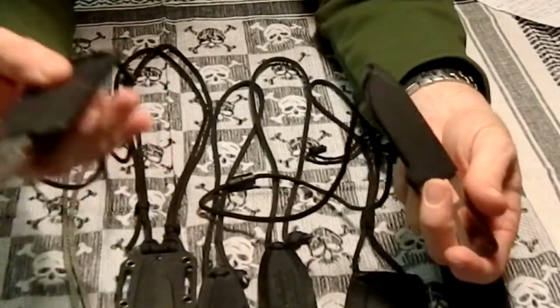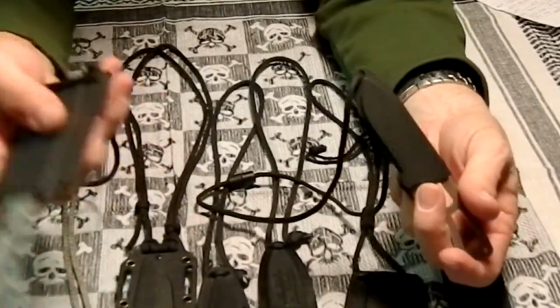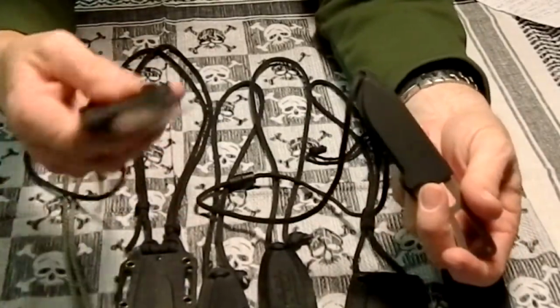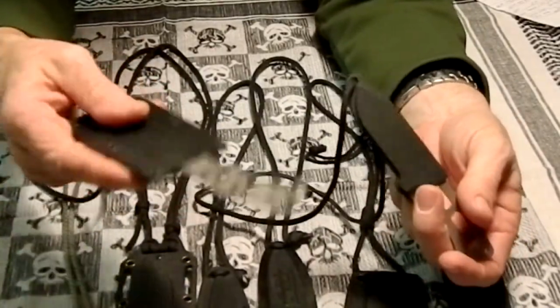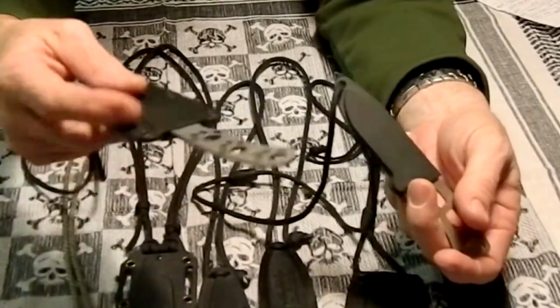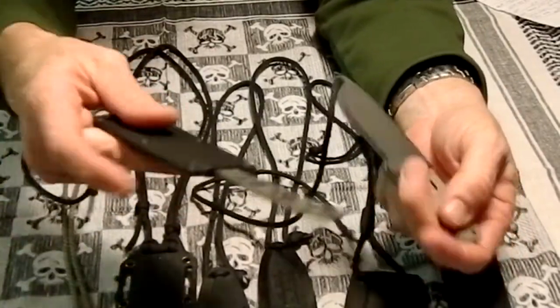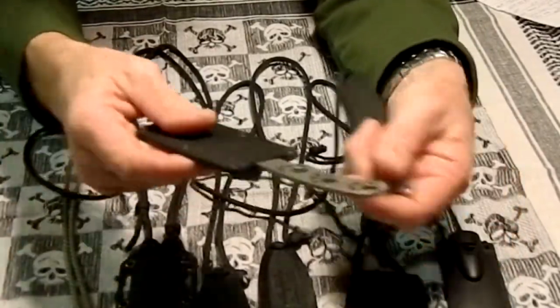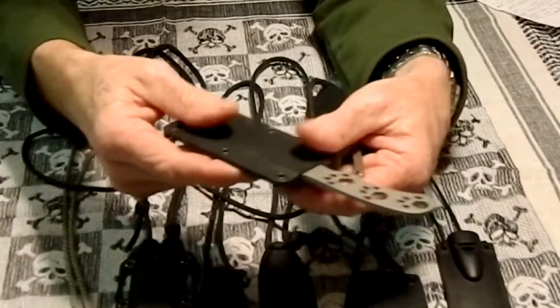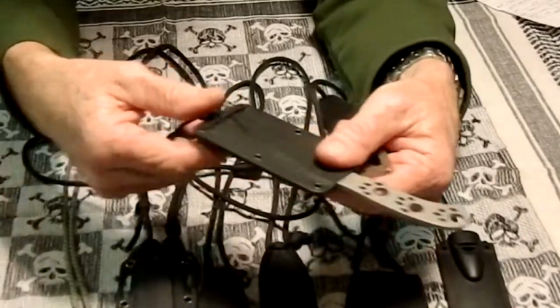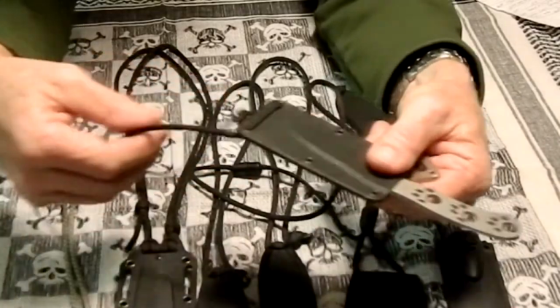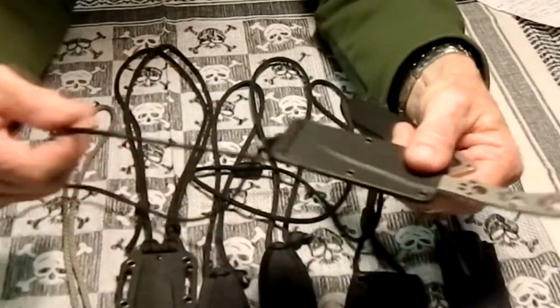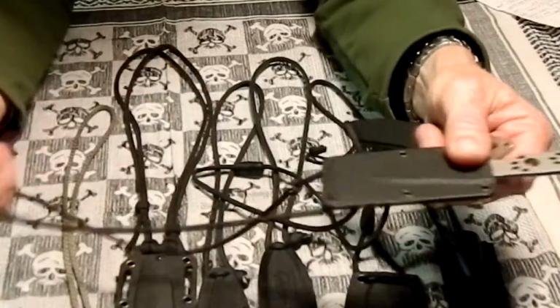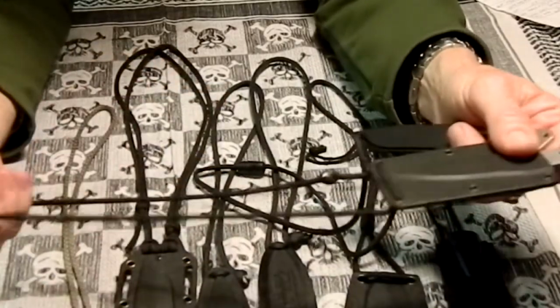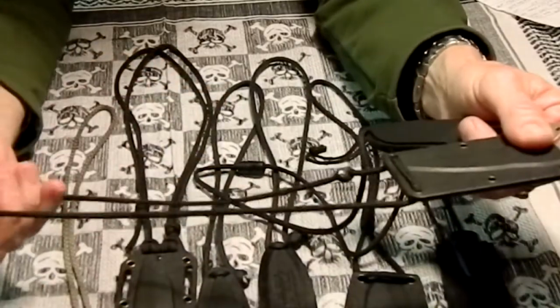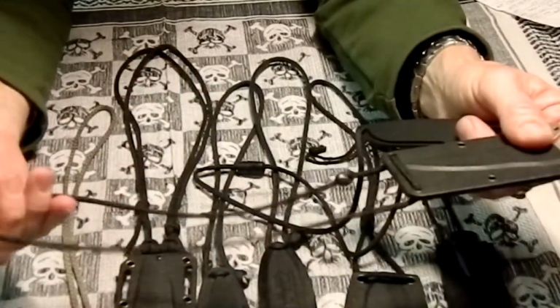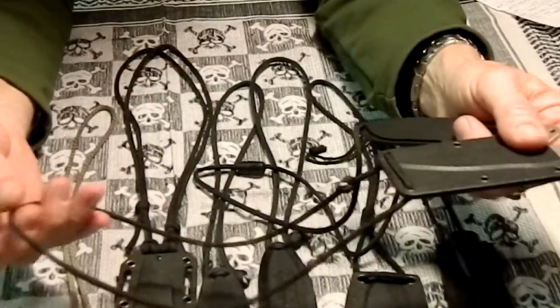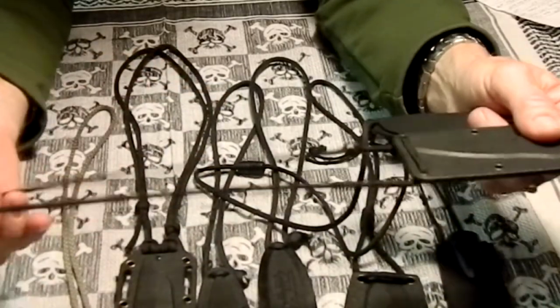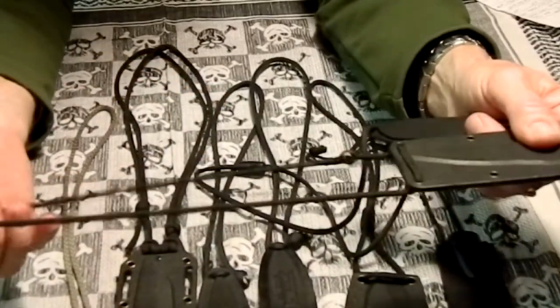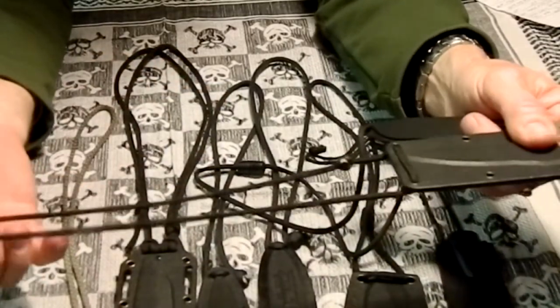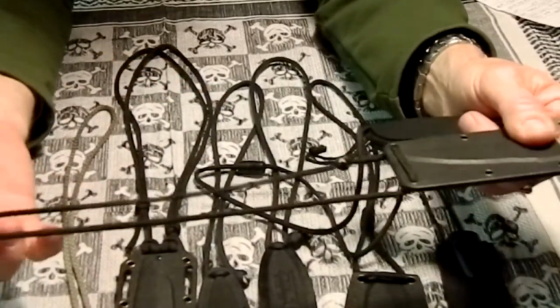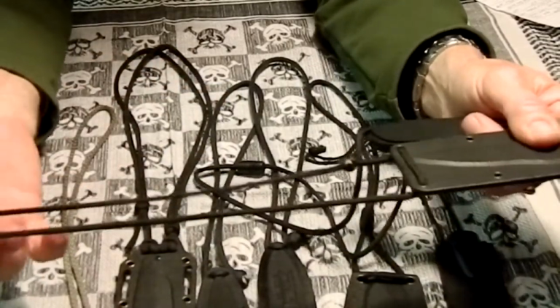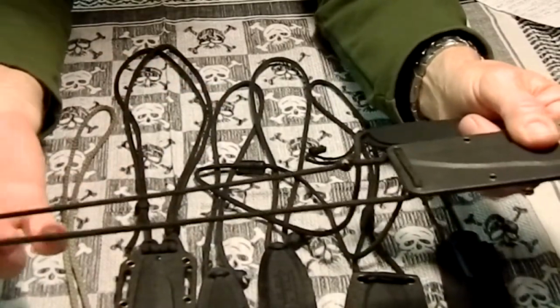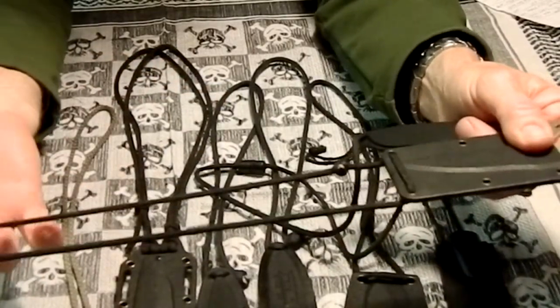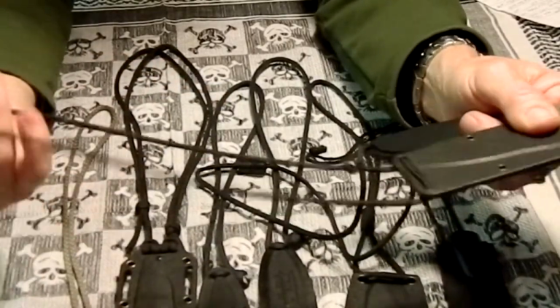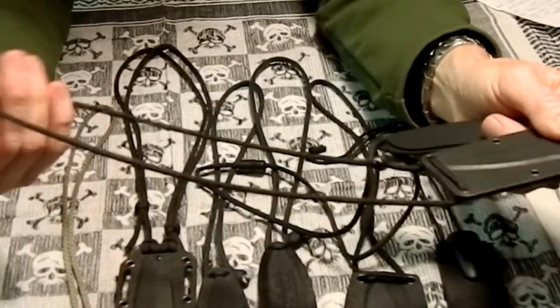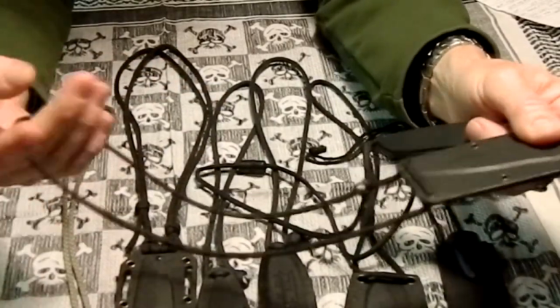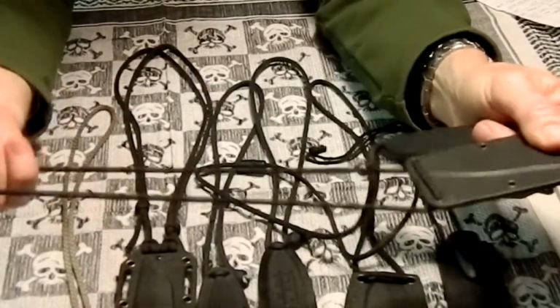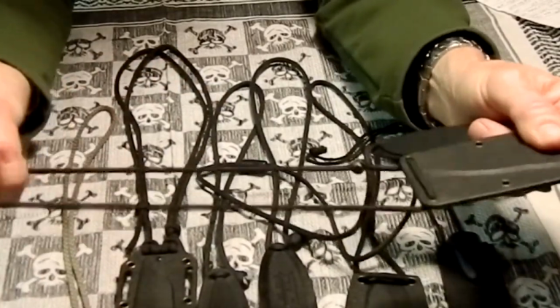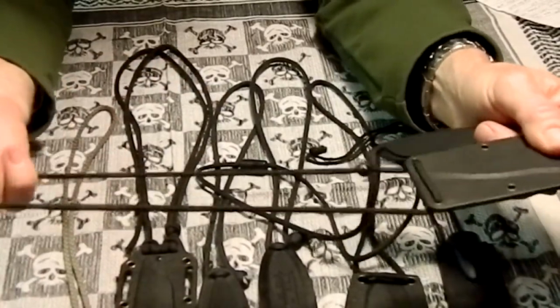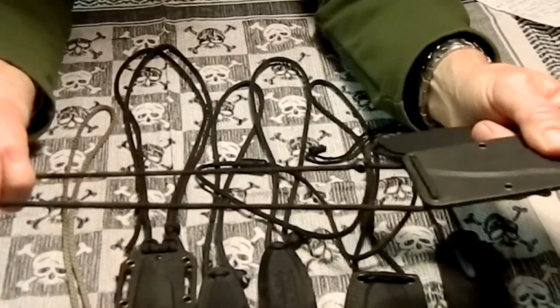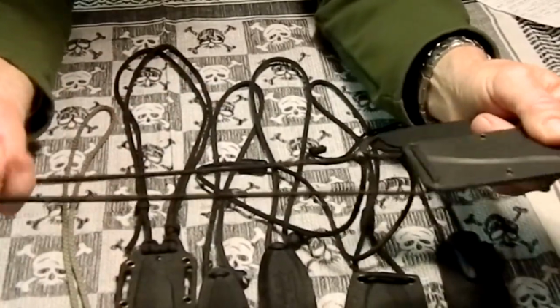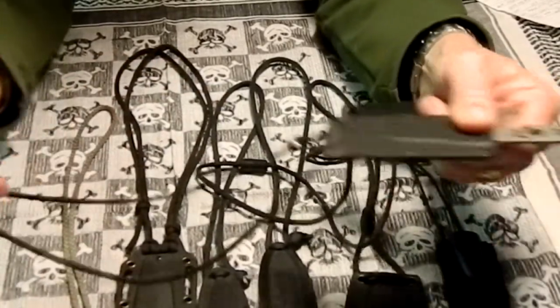I keep it tucked in my shirt and that cord just looks like a necklace cord.